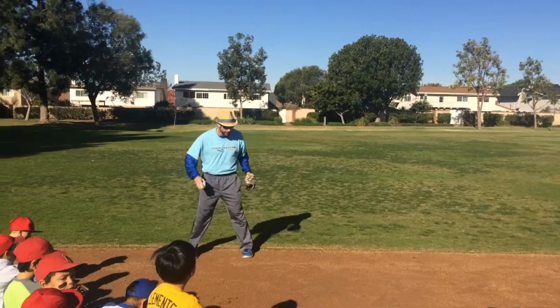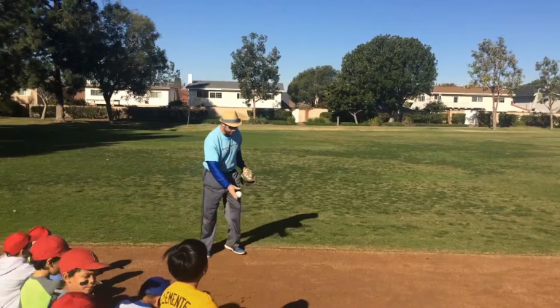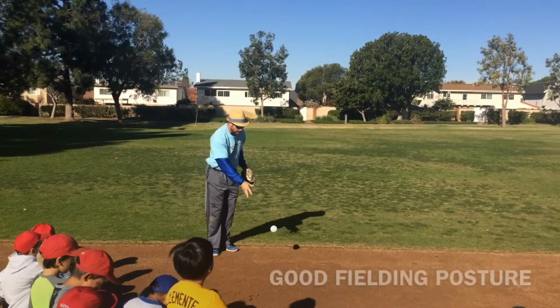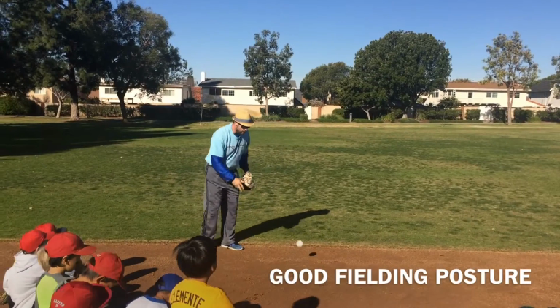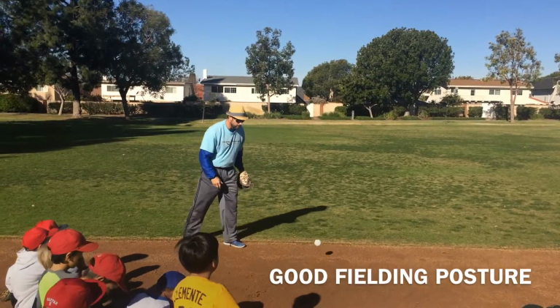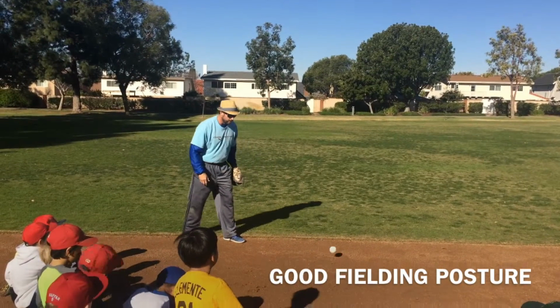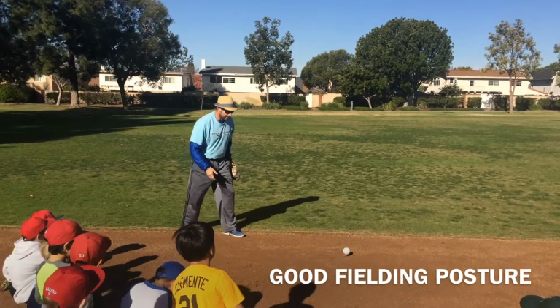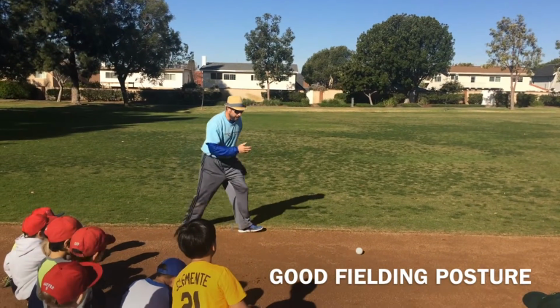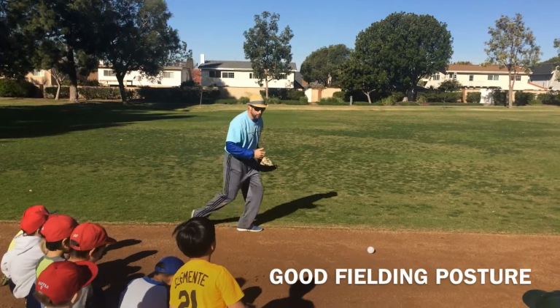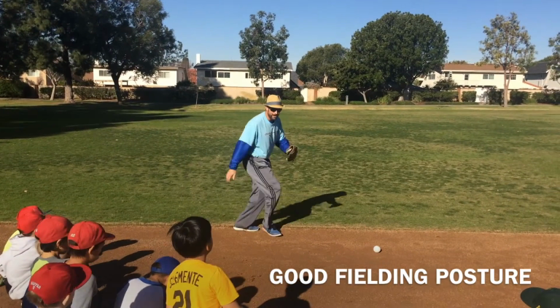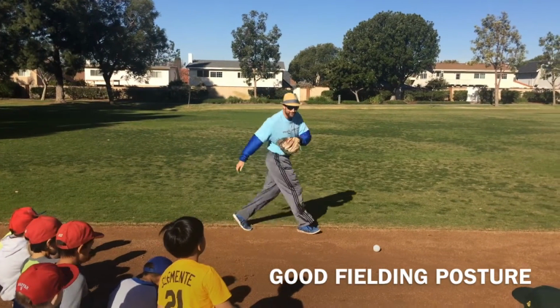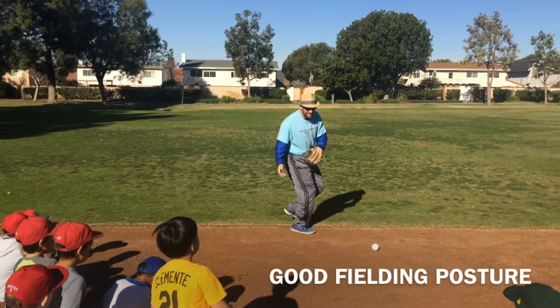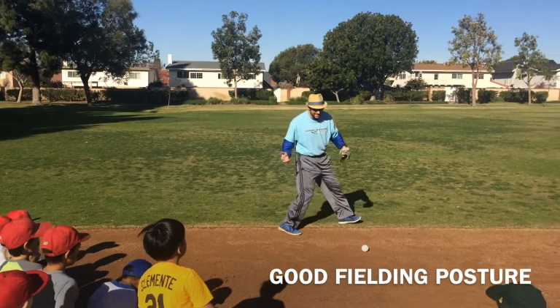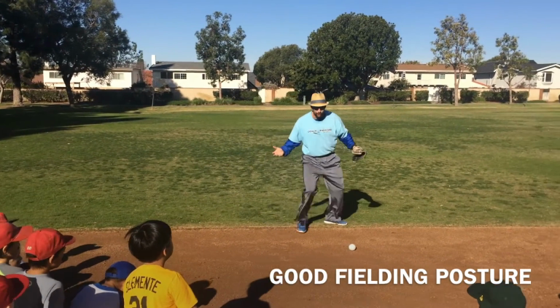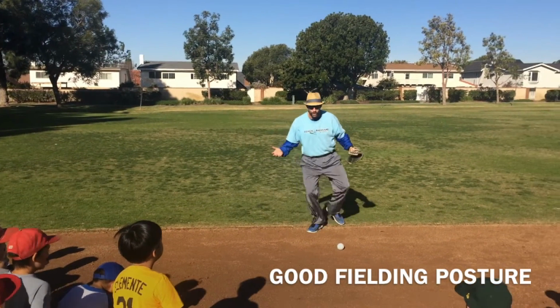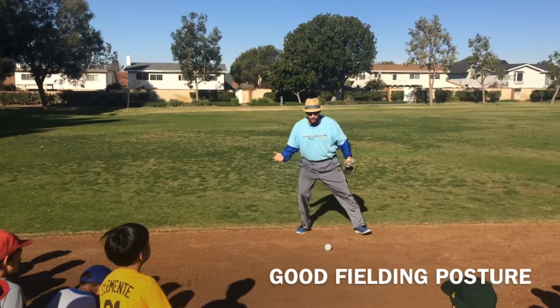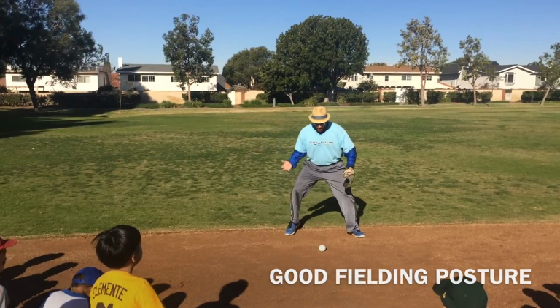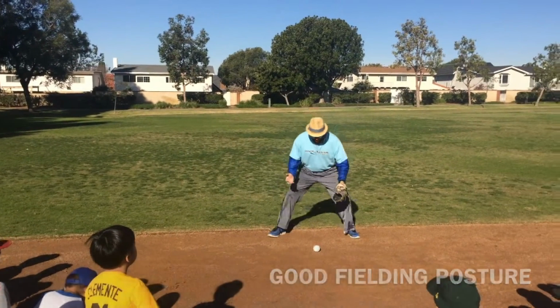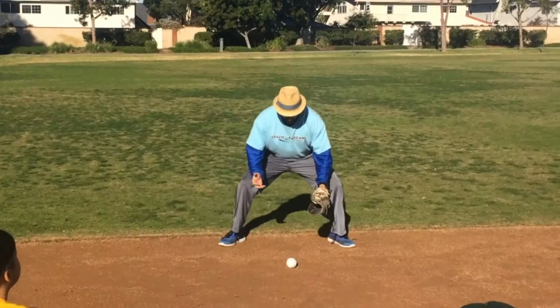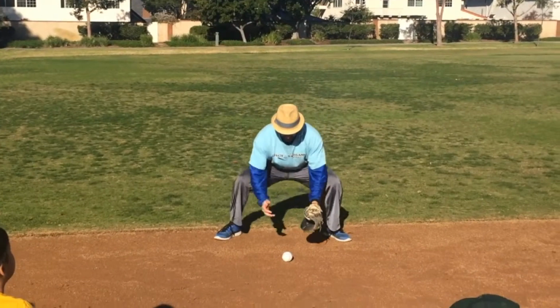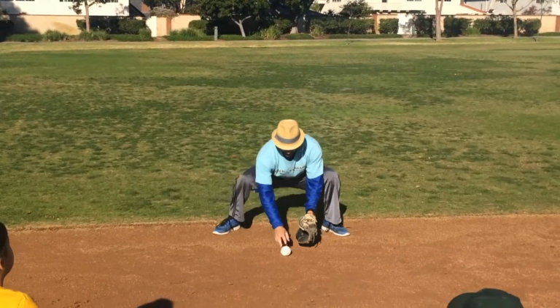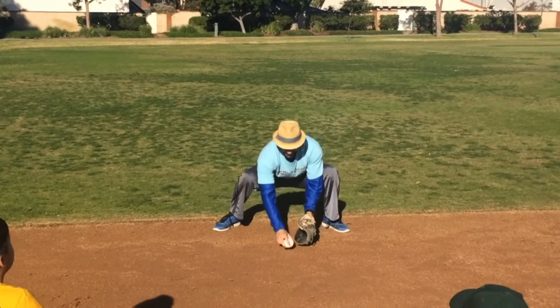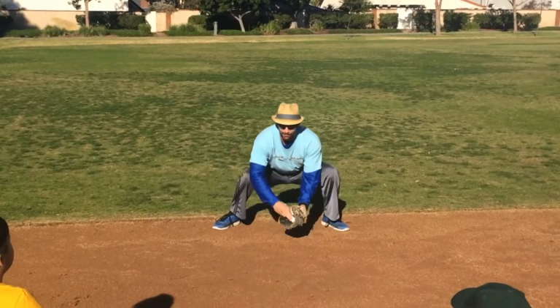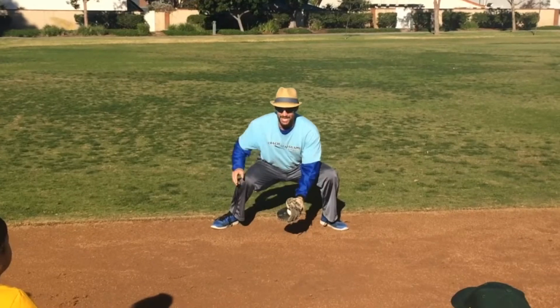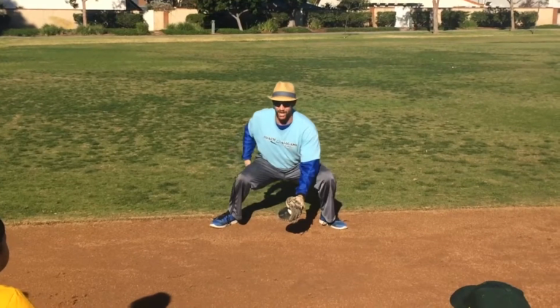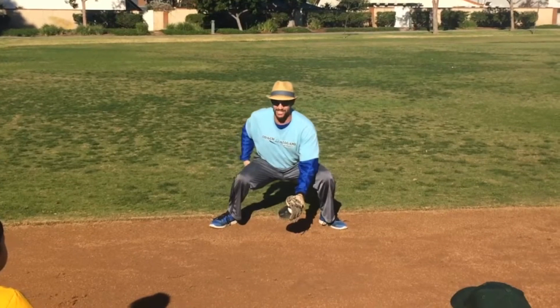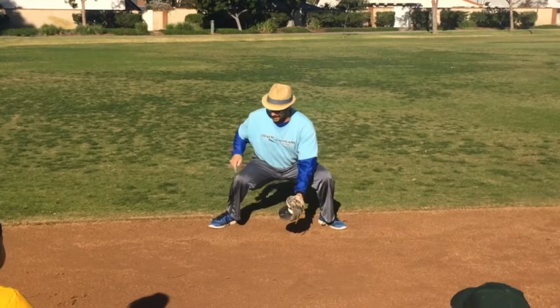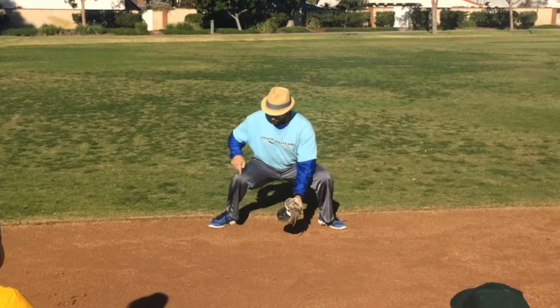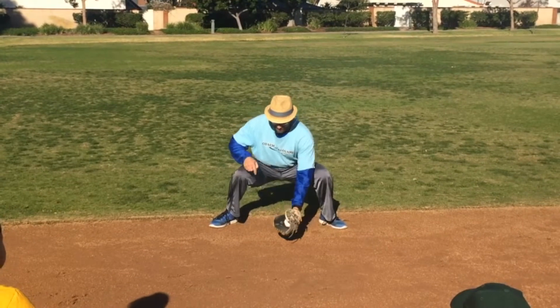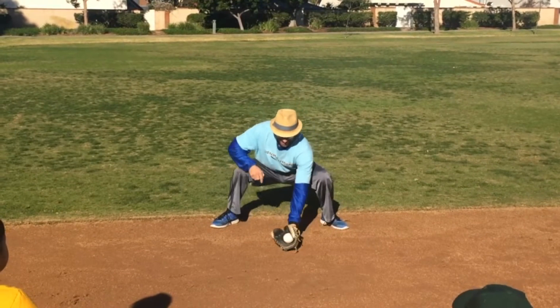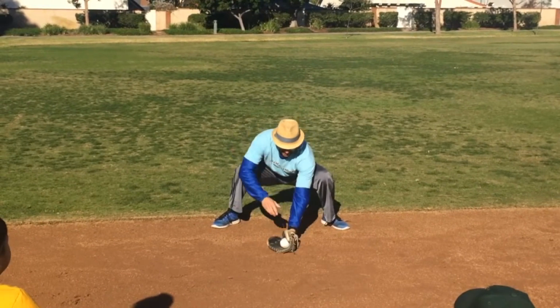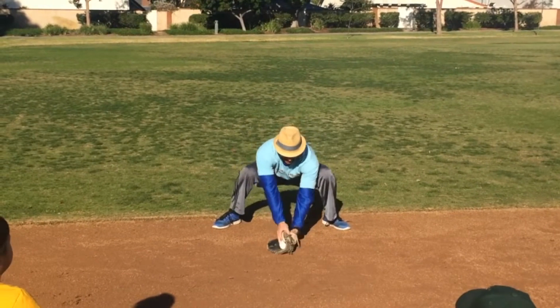There's the ball. I'm going to move my feet and get in front of the ball. I'm going to get my bee honkus down, bend my knees.